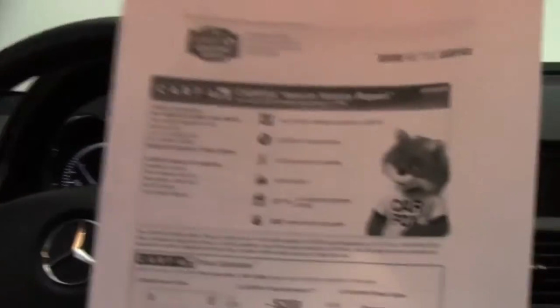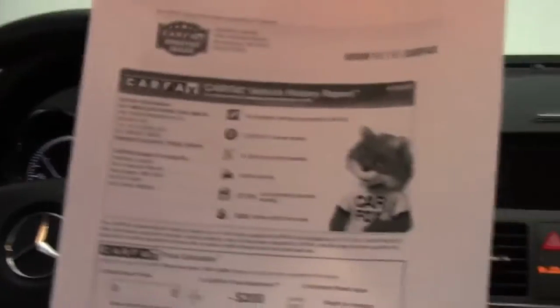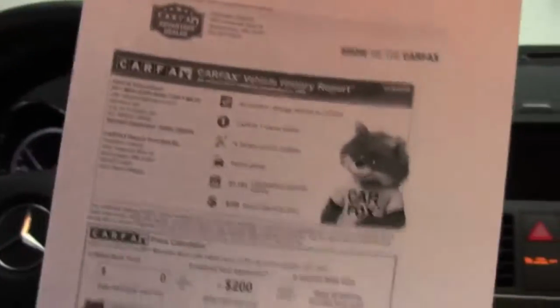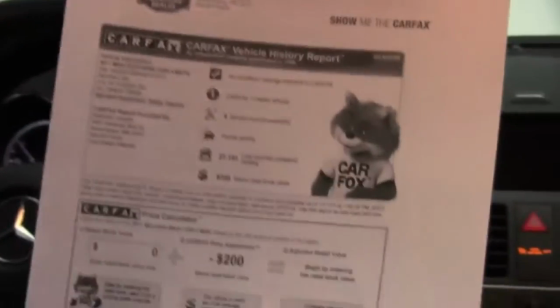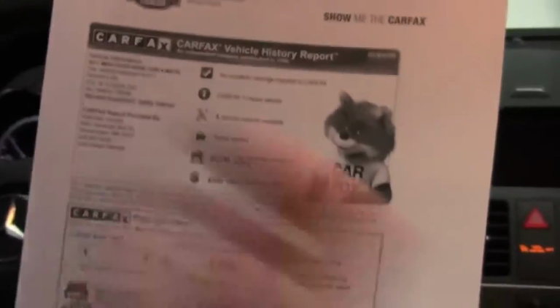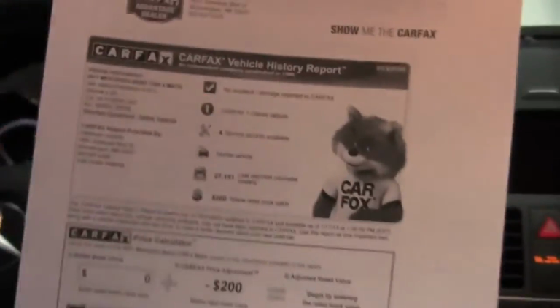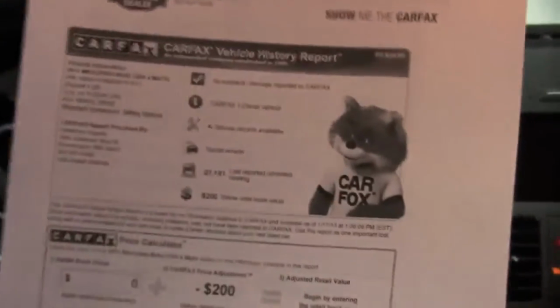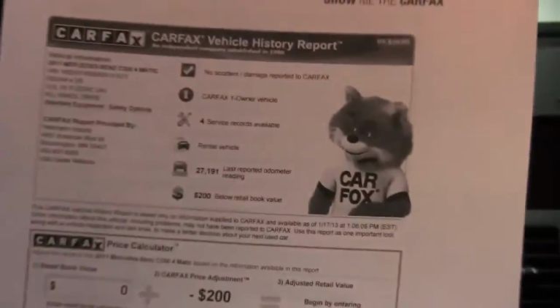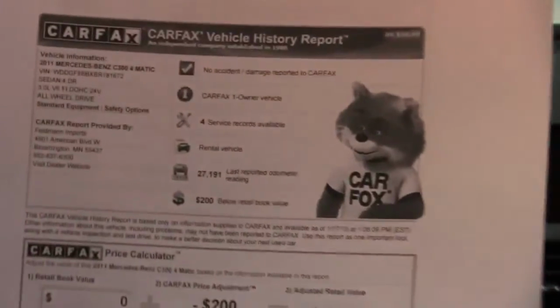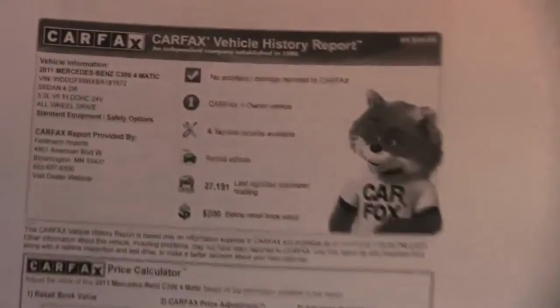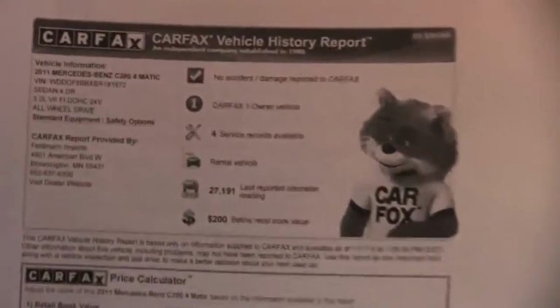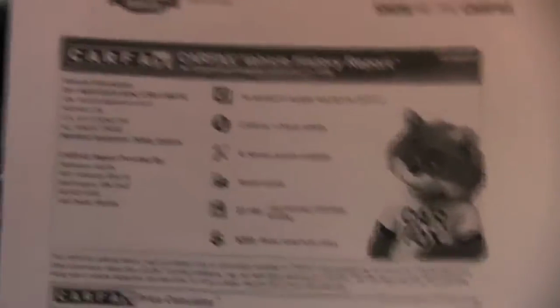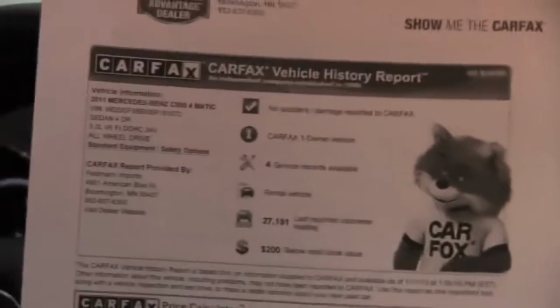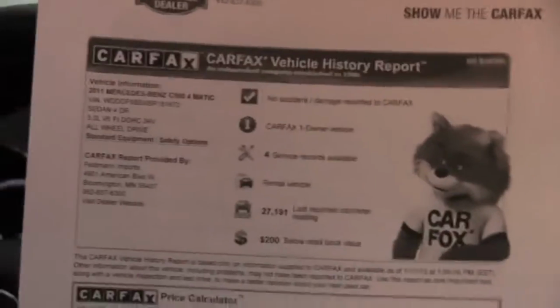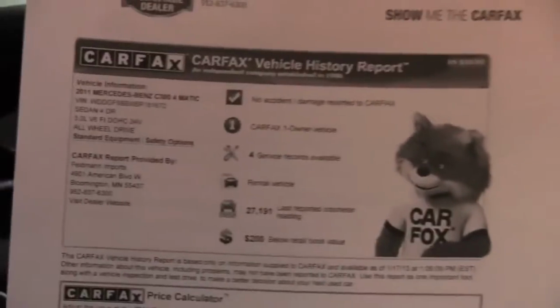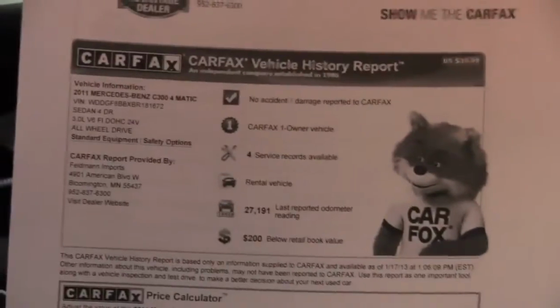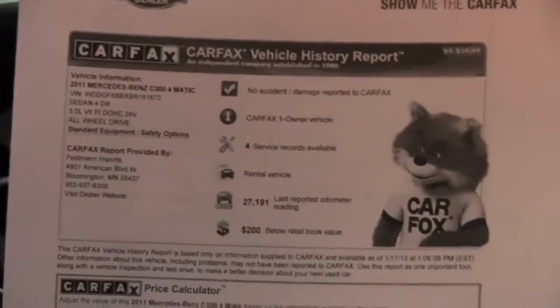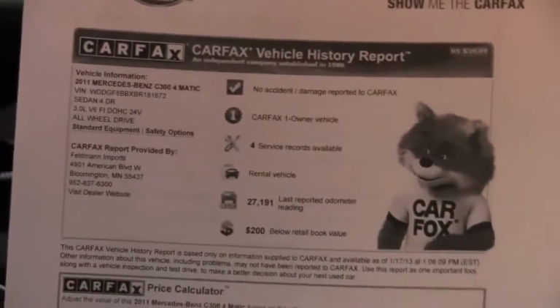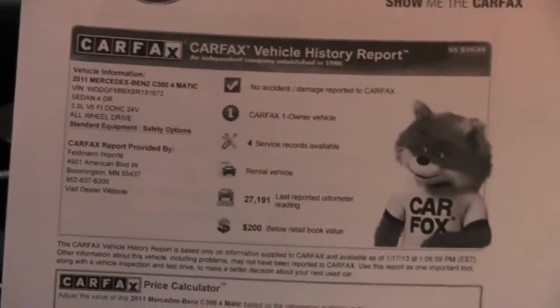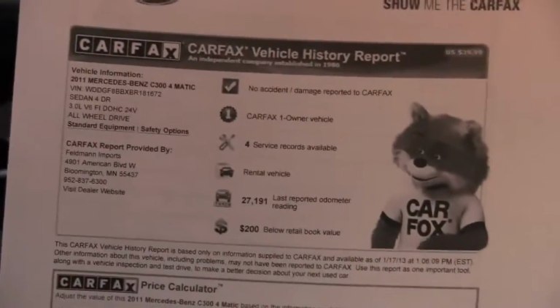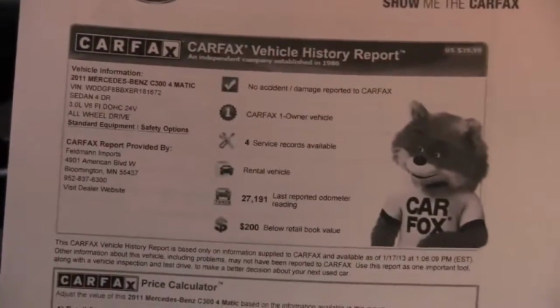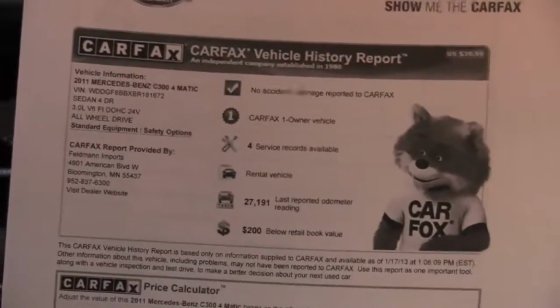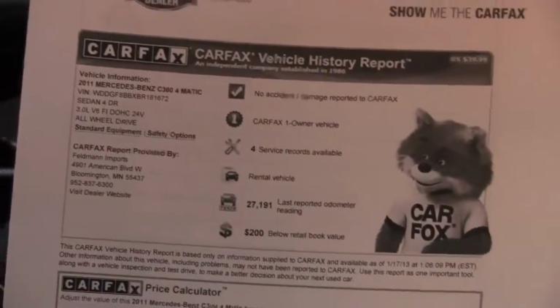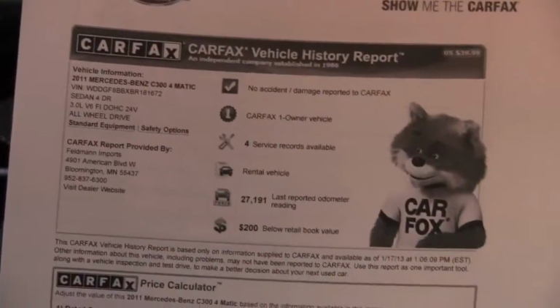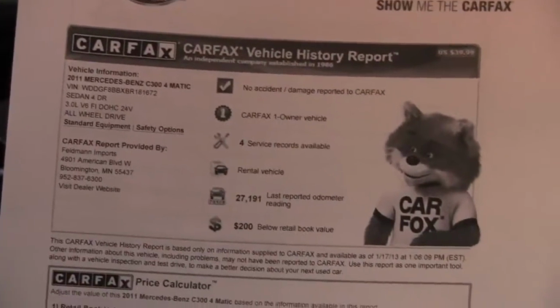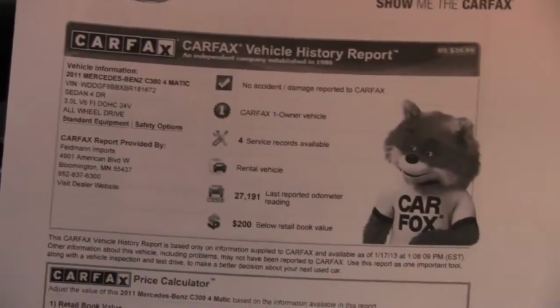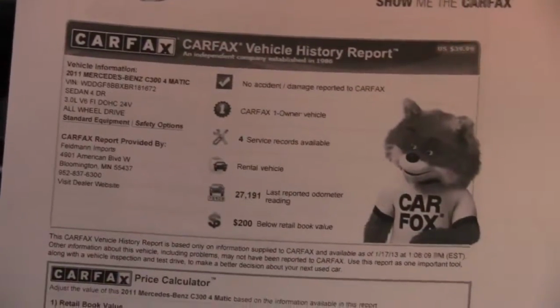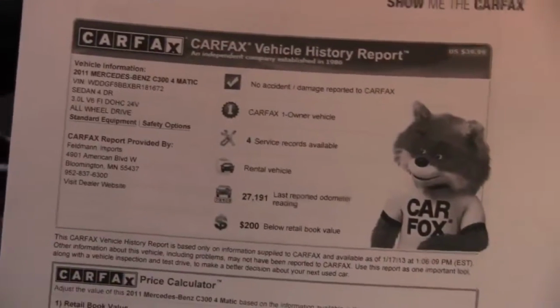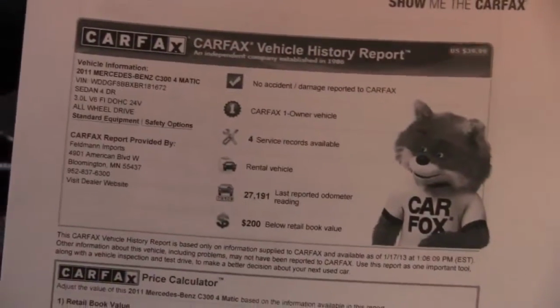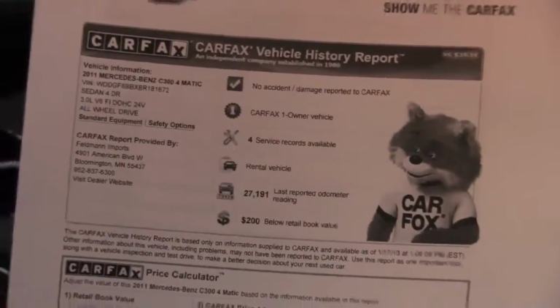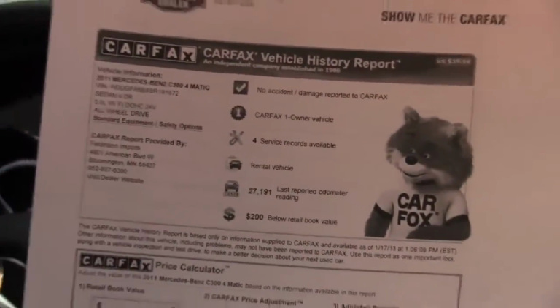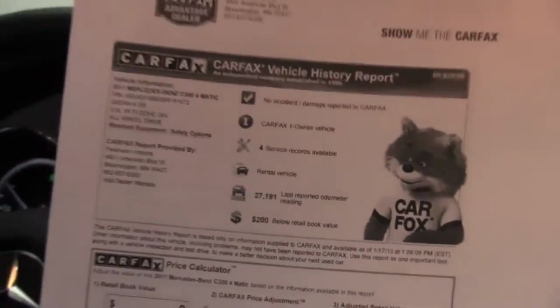Here's the Carfax. No accidents or damage, one owner vehicle, service records indeed available.